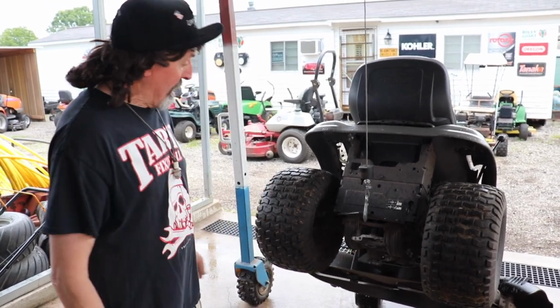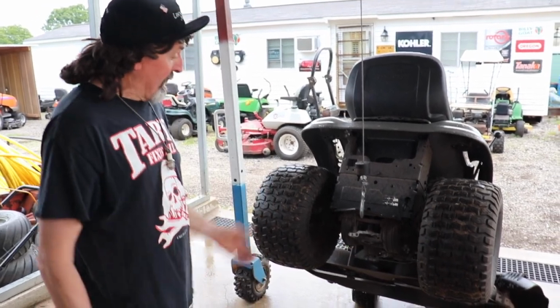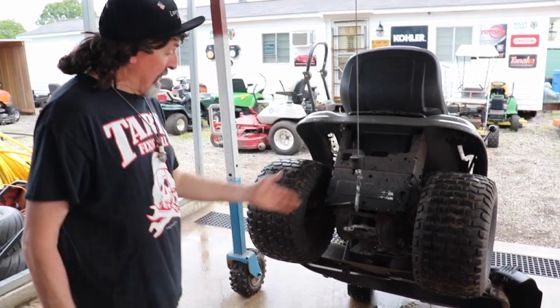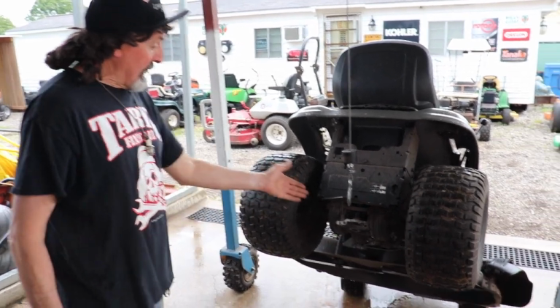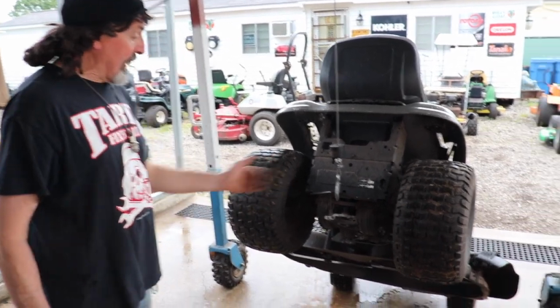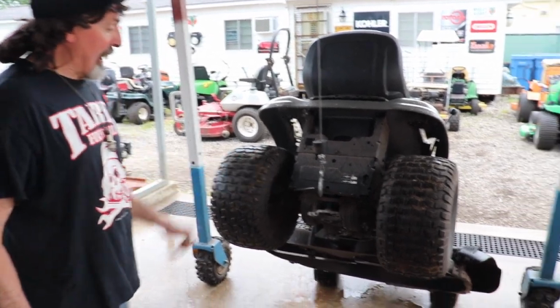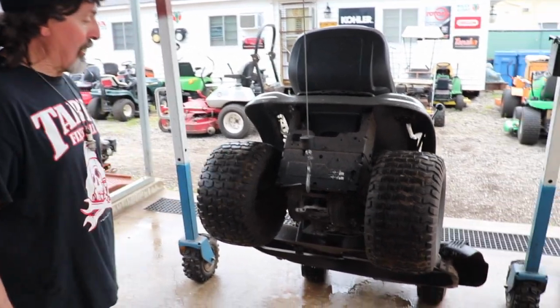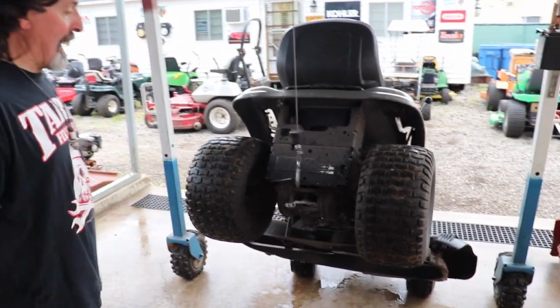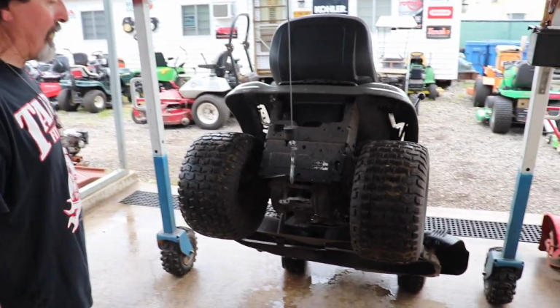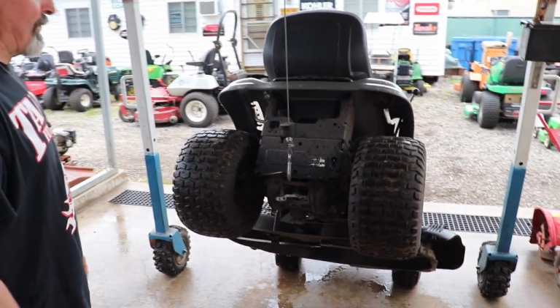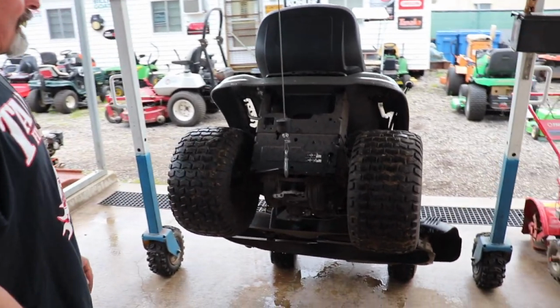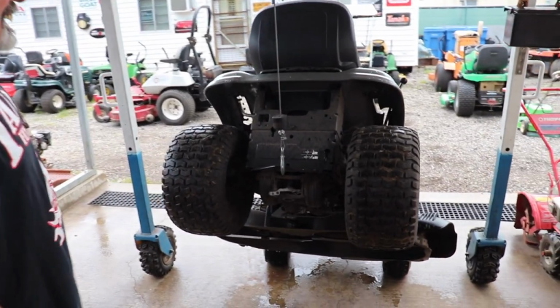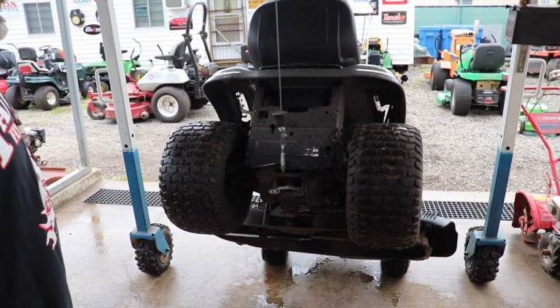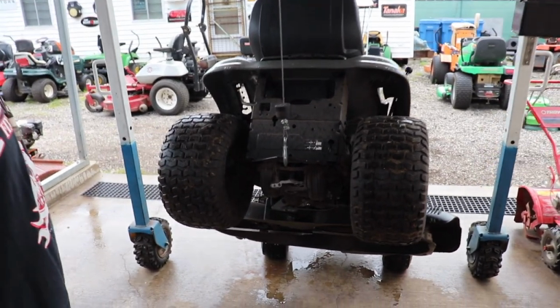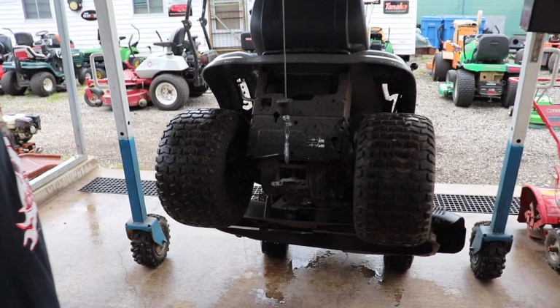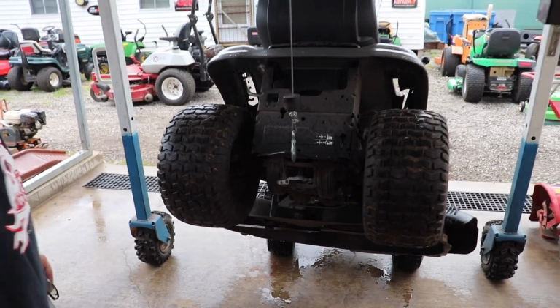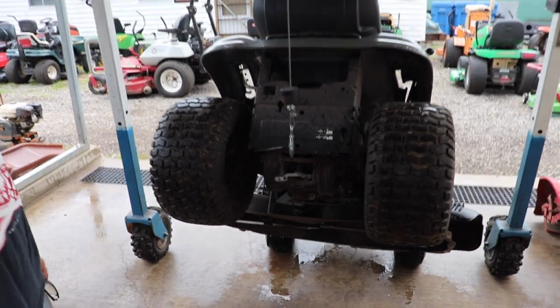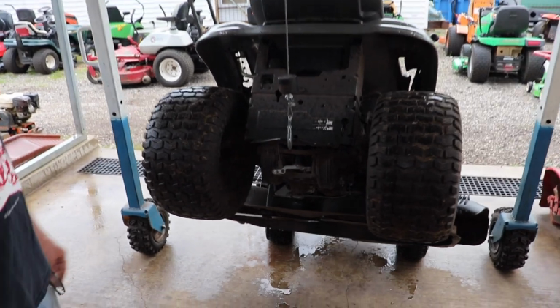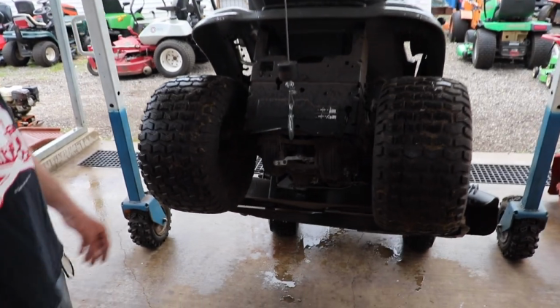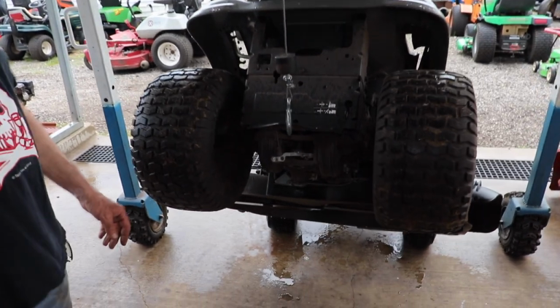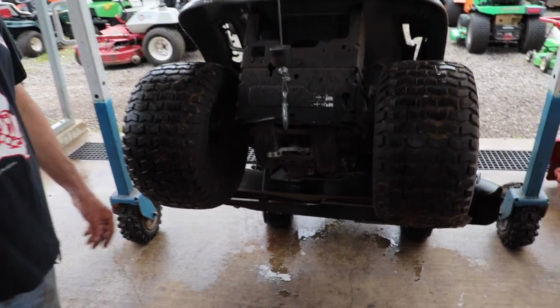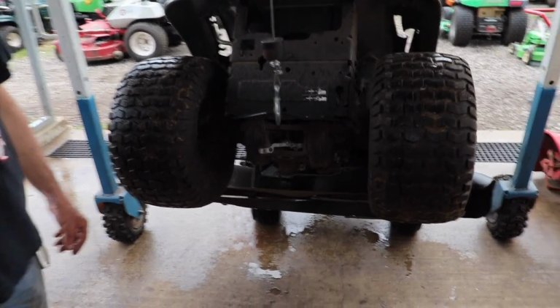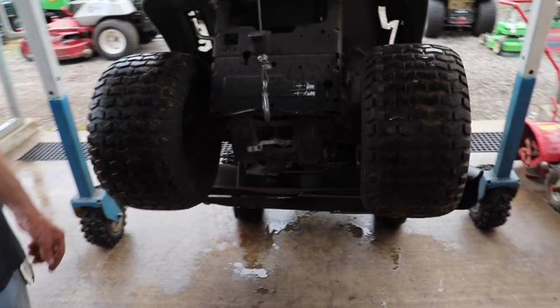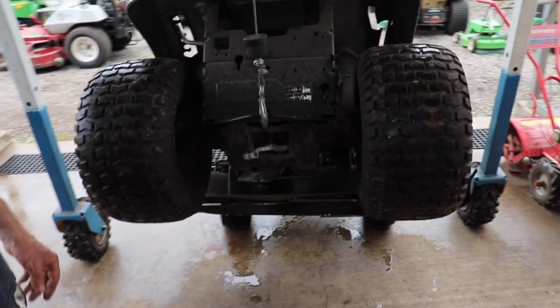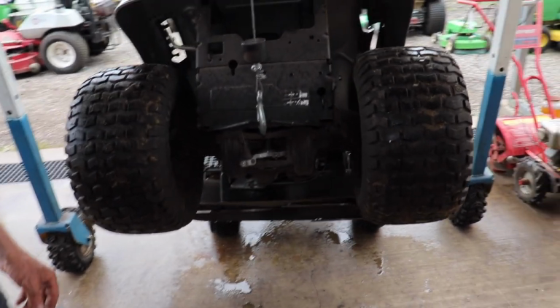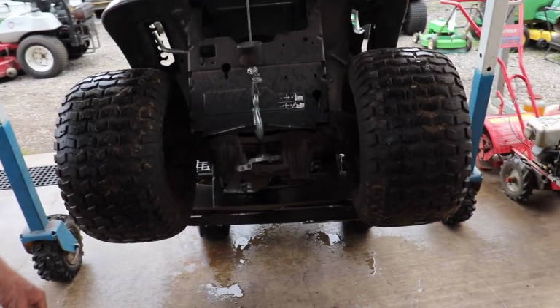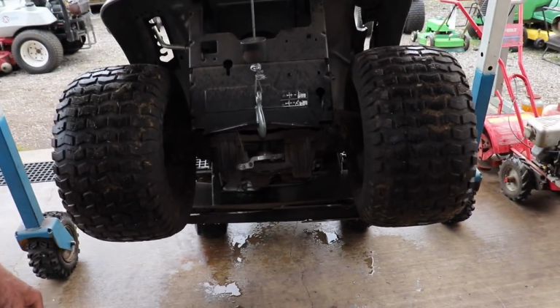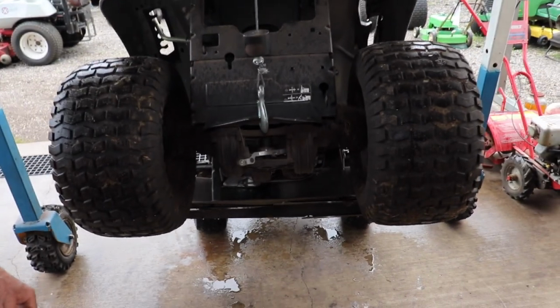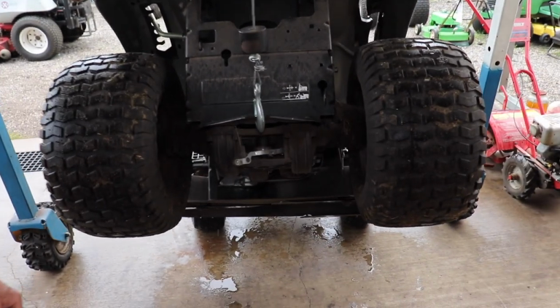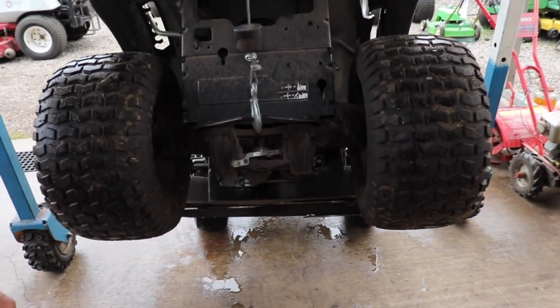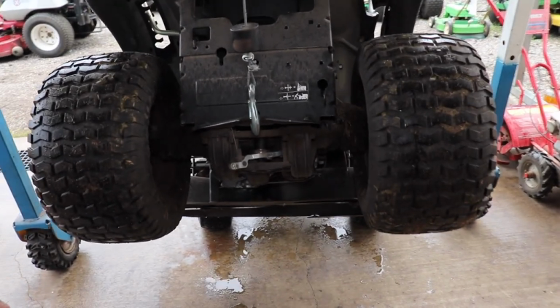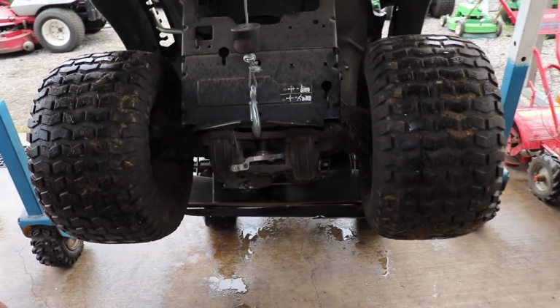So, got a tractor with a plastic trans? I'd get rid of it.